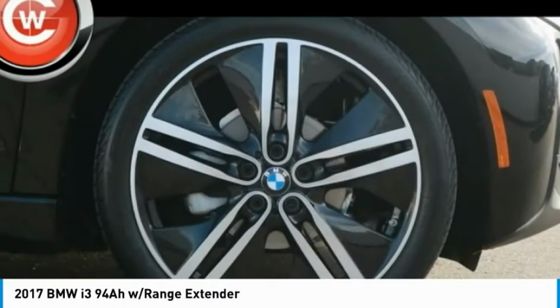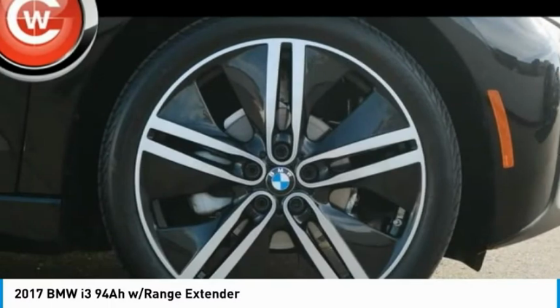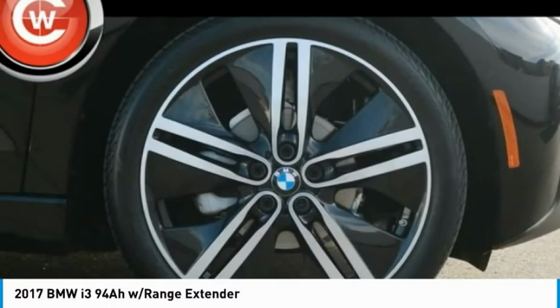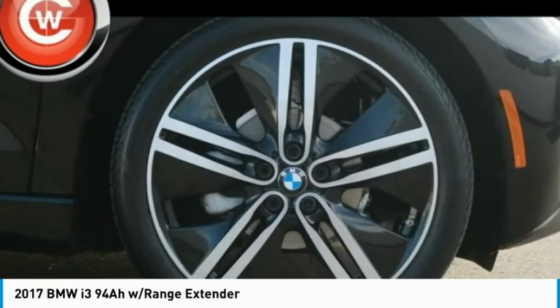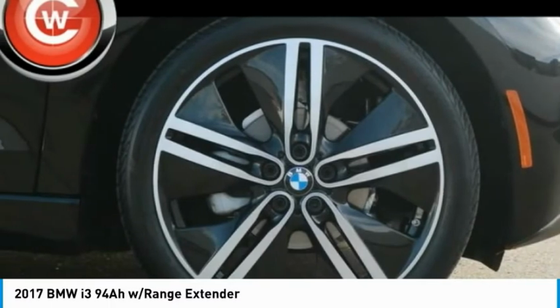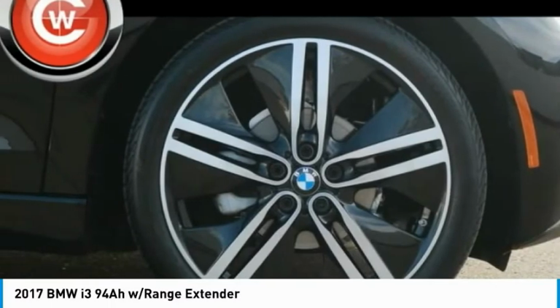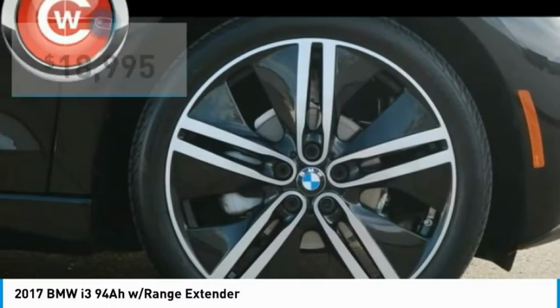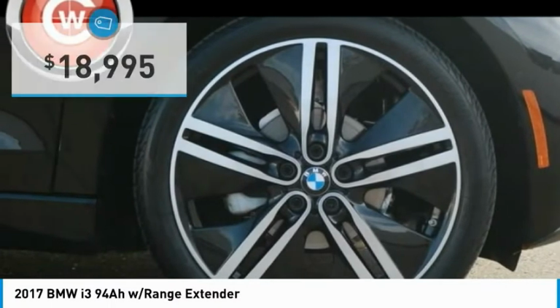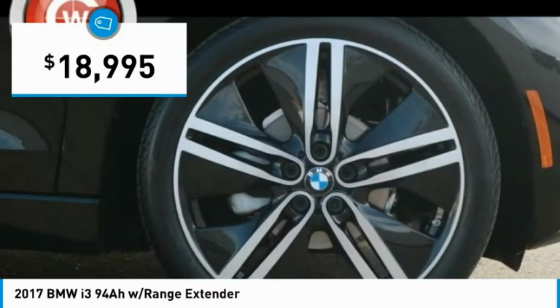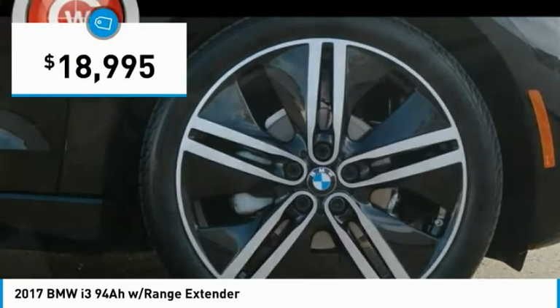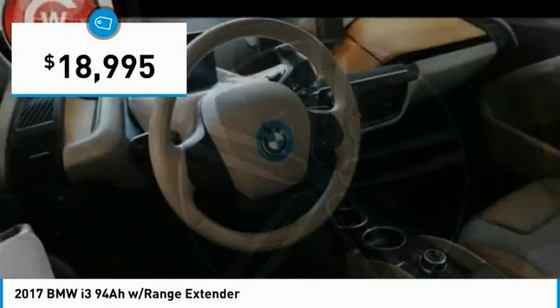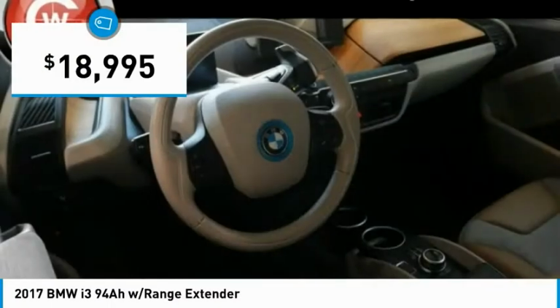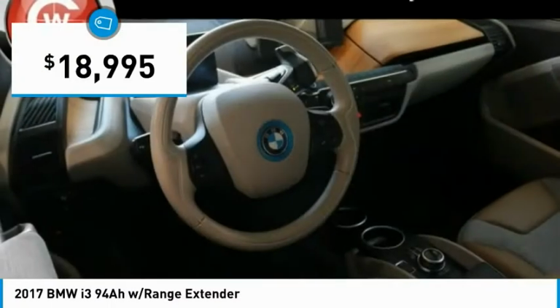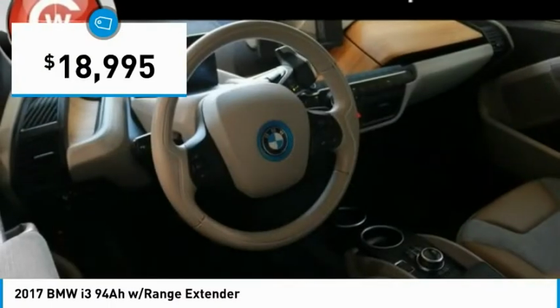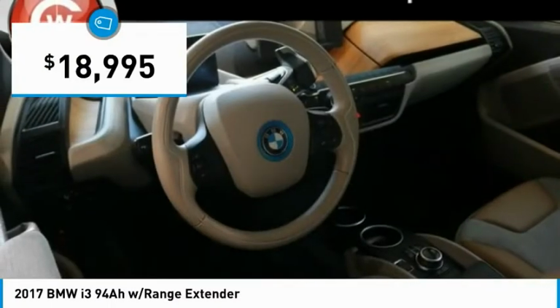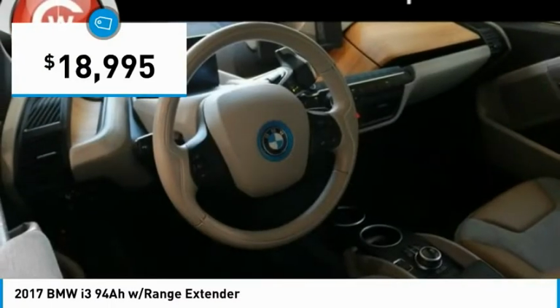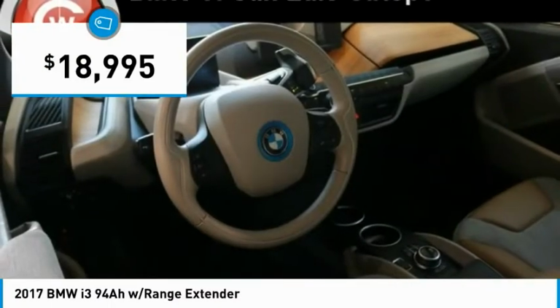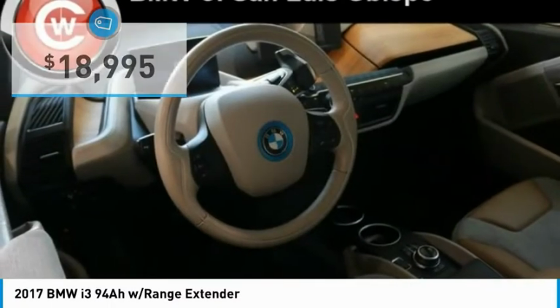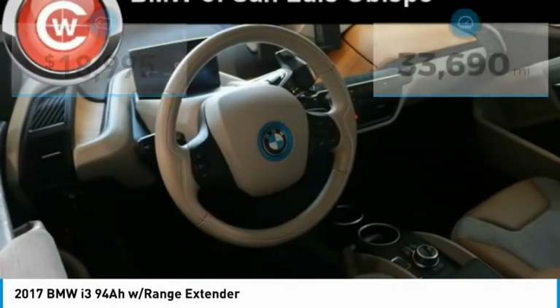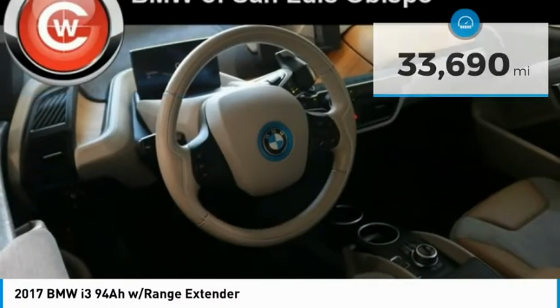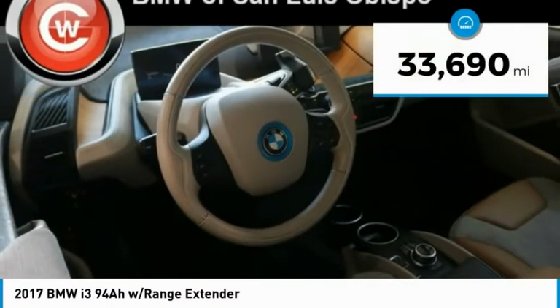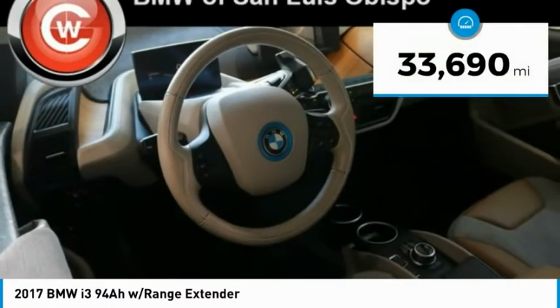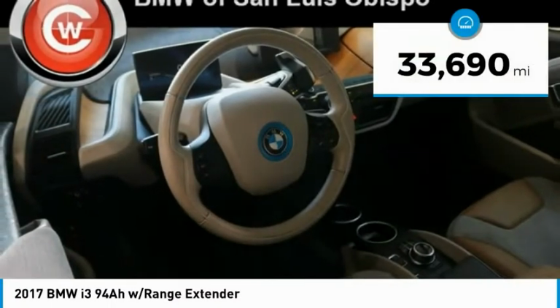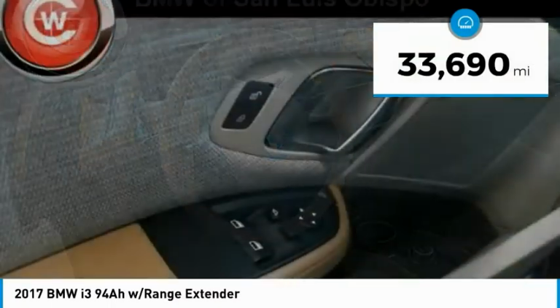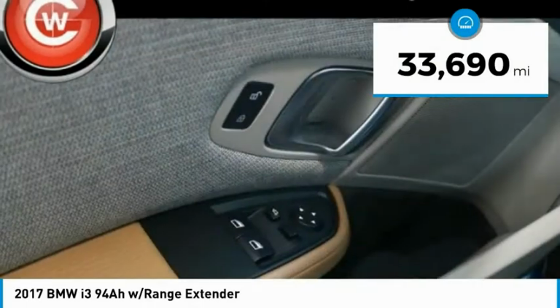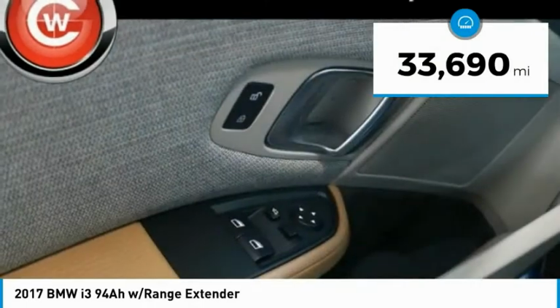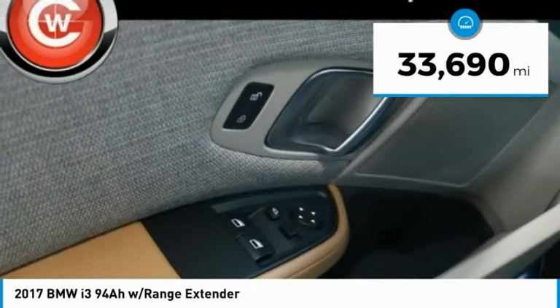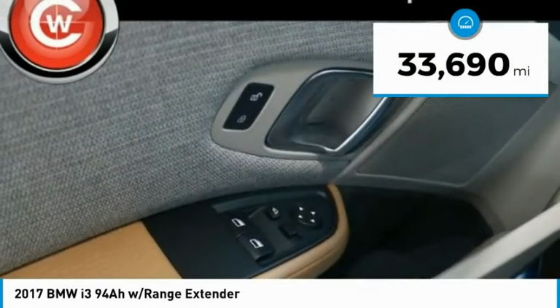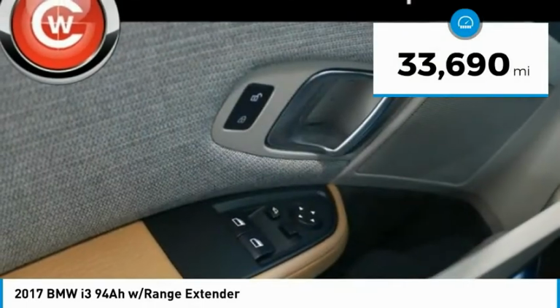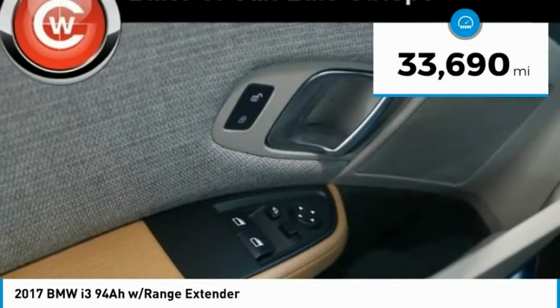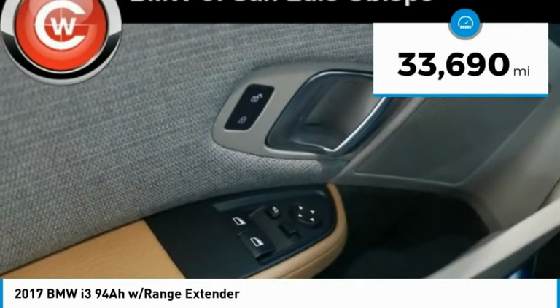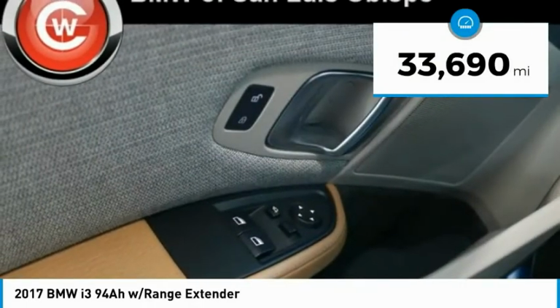This vehicle is priced below $20,000 and has less than 35,000 miles.